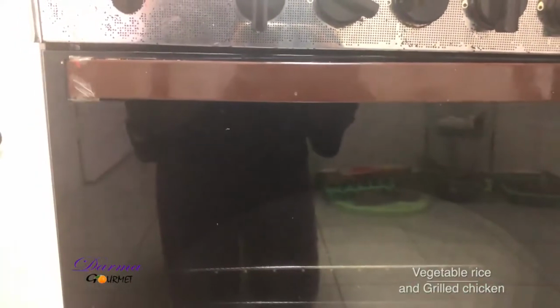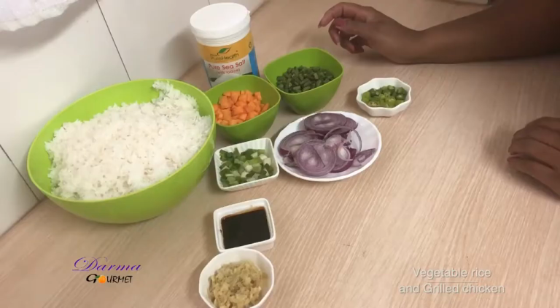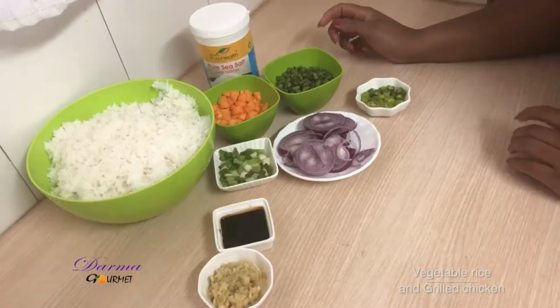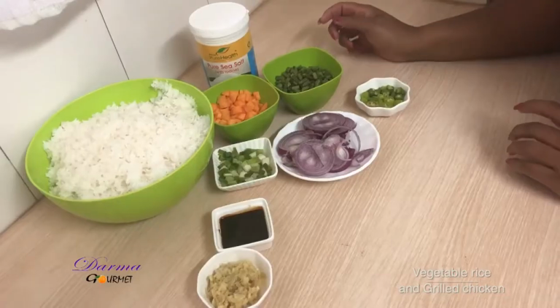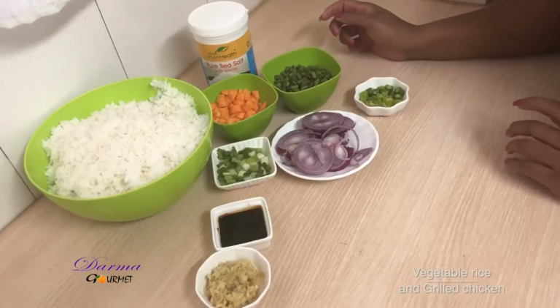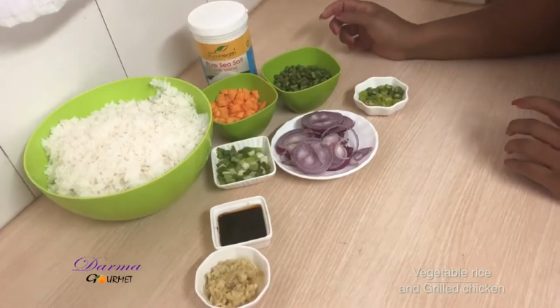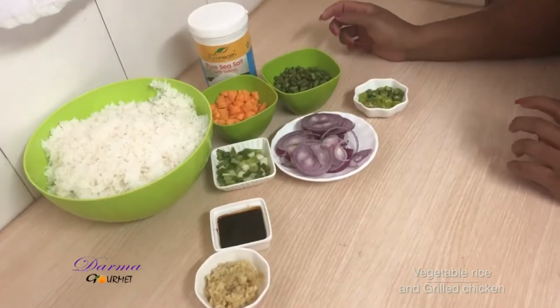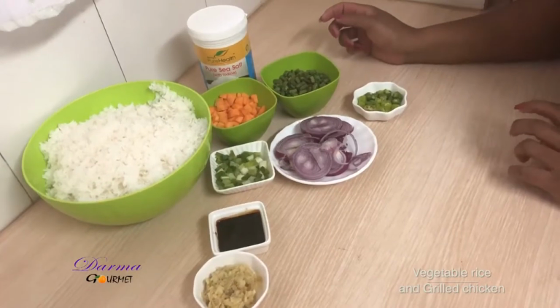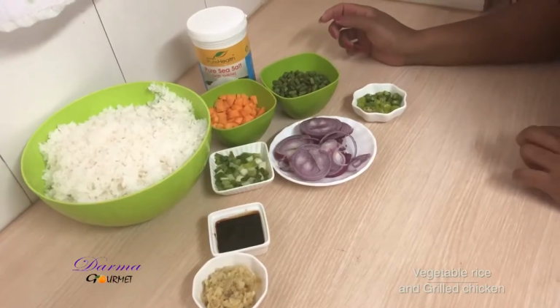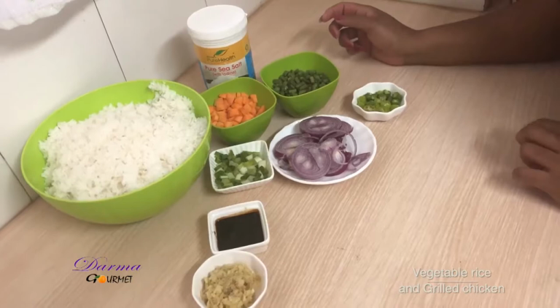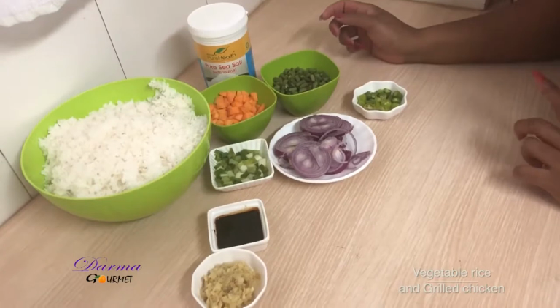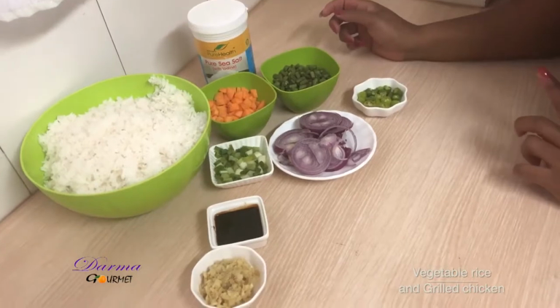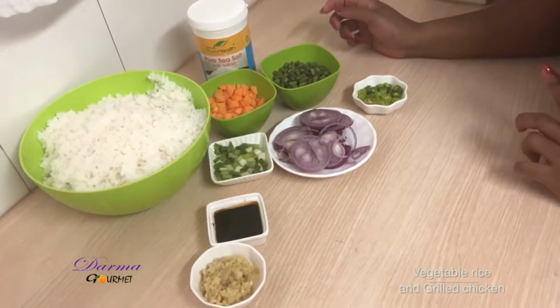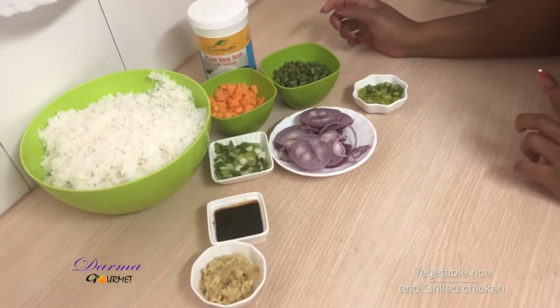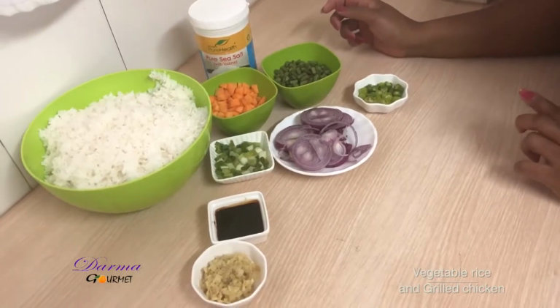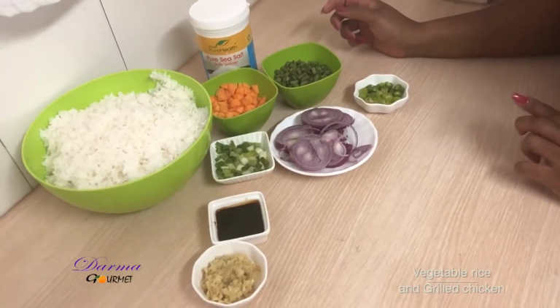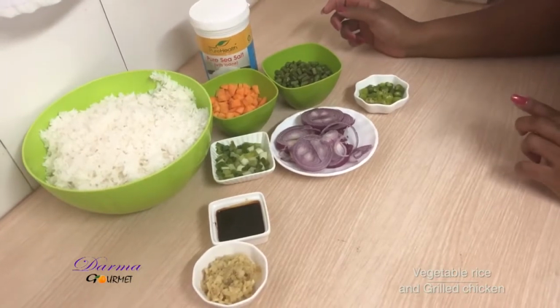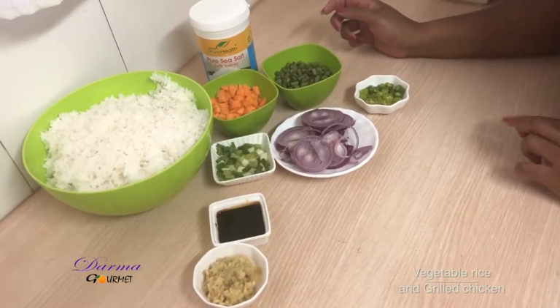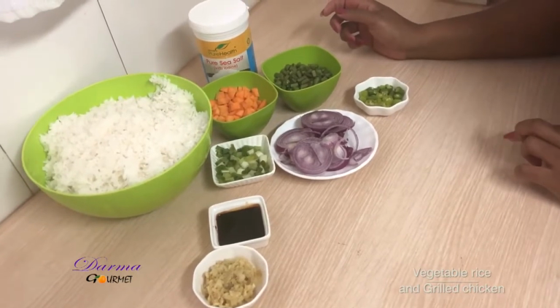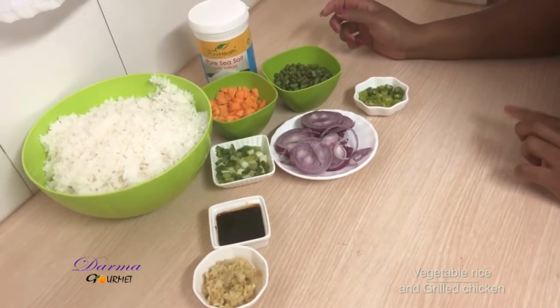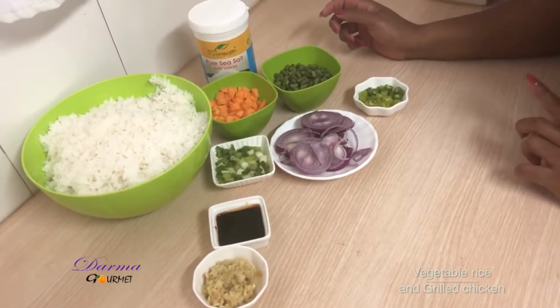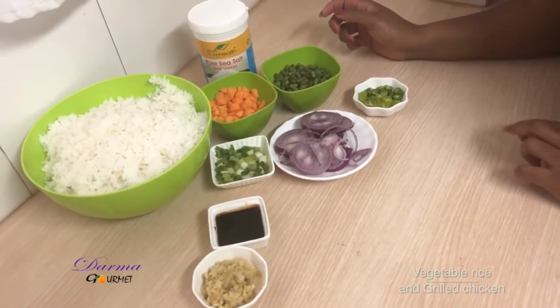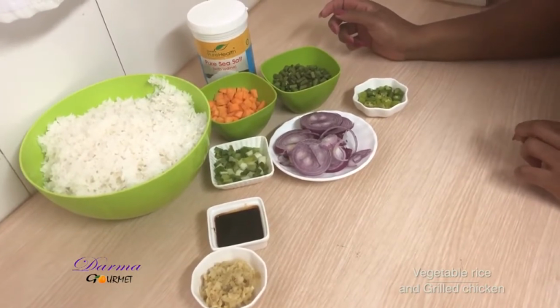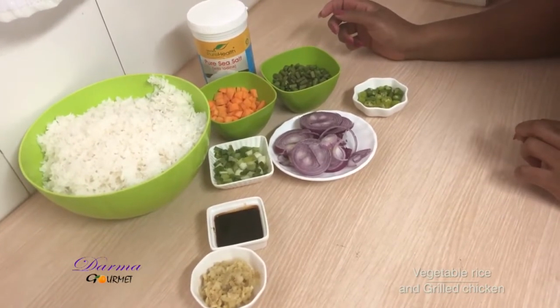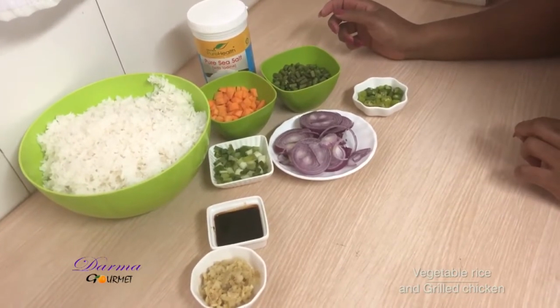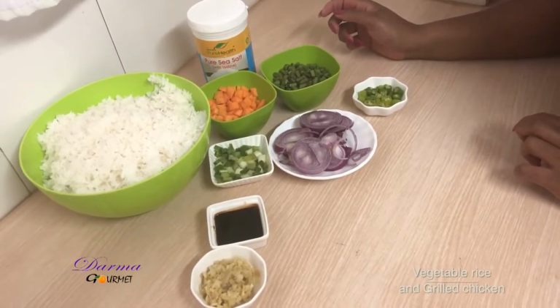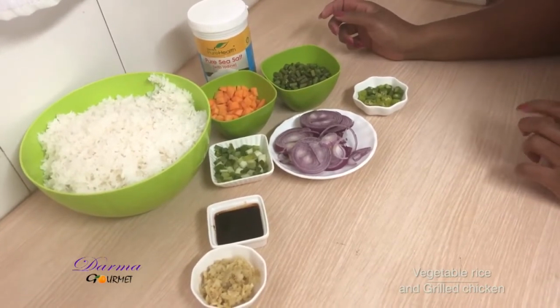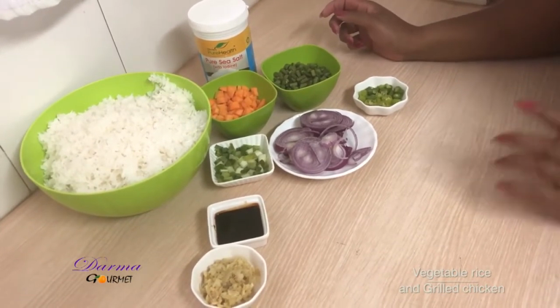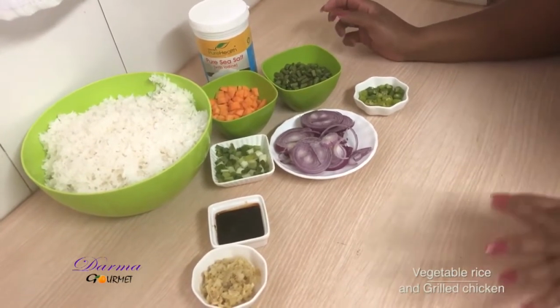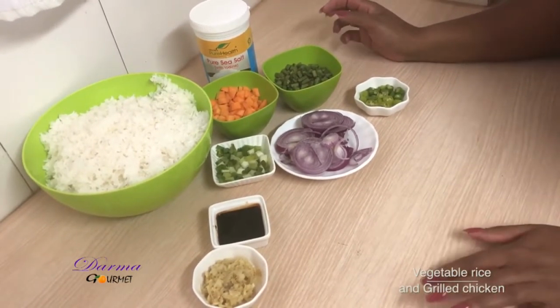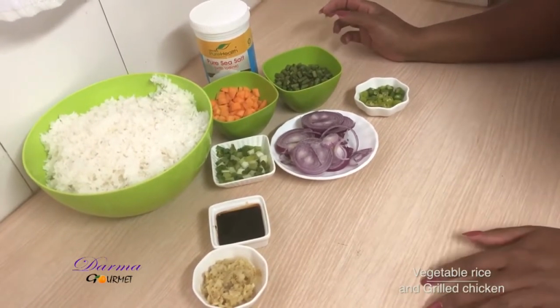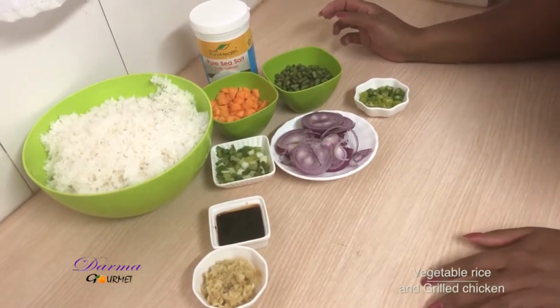Welcome to Dama Gome. Today we are making vegetable rice. Here are the ingredients.